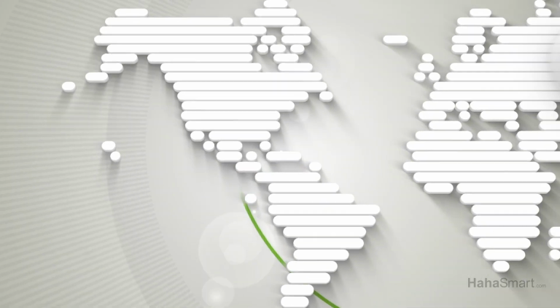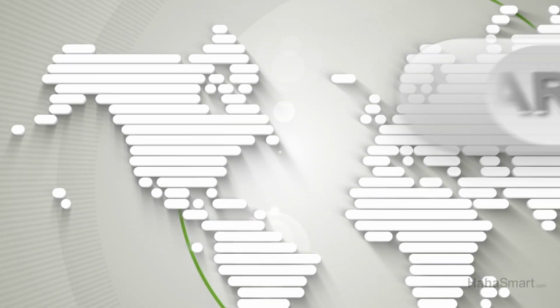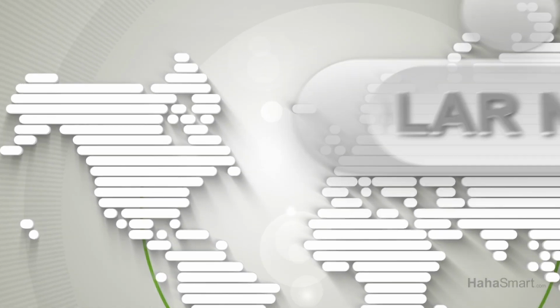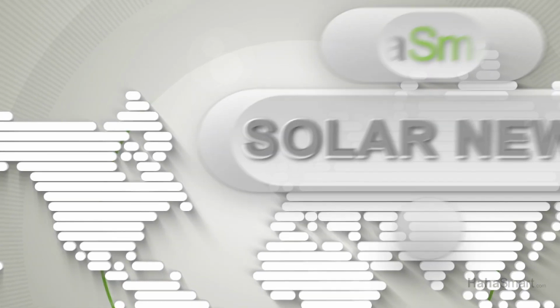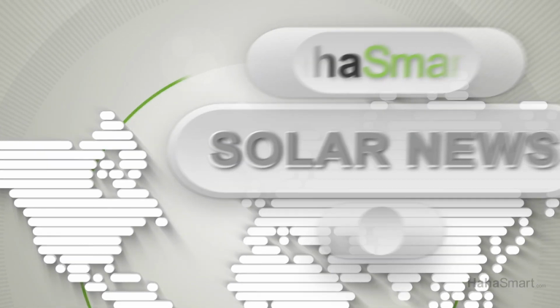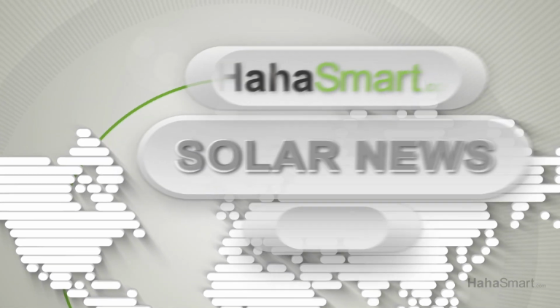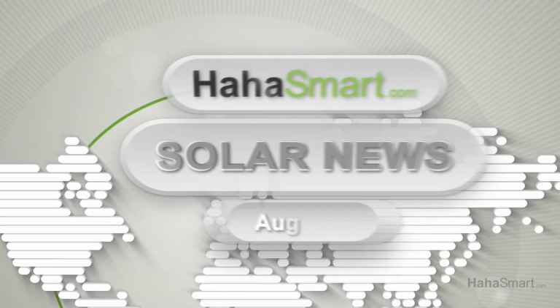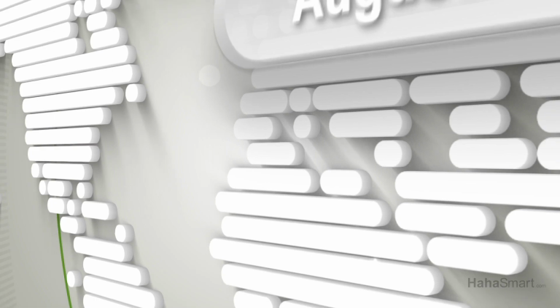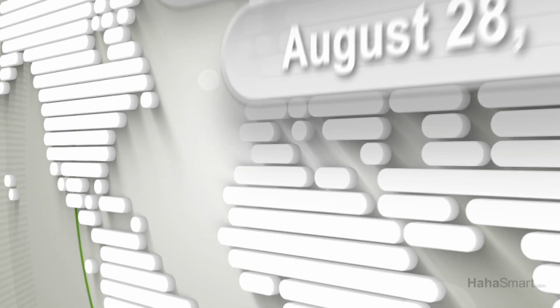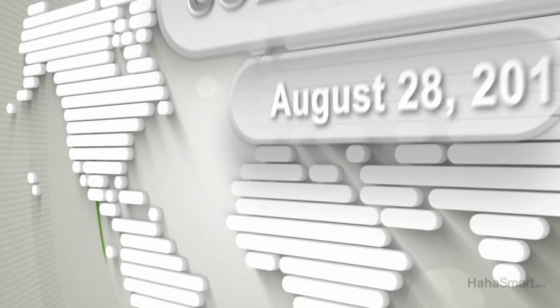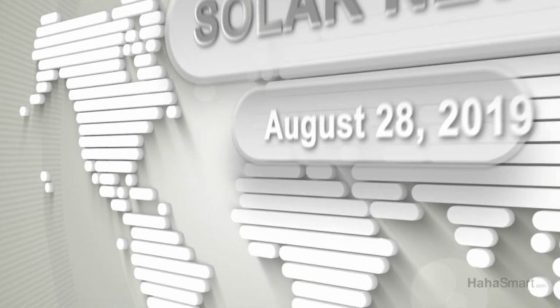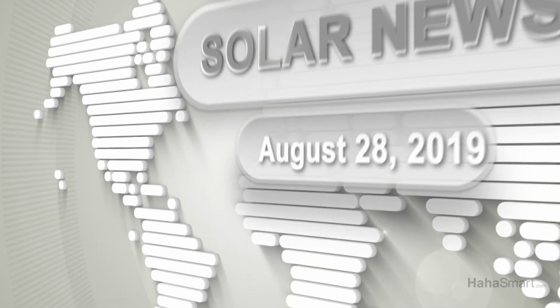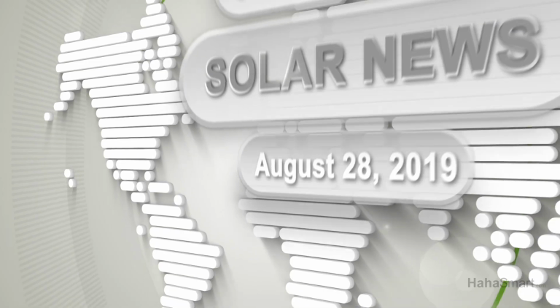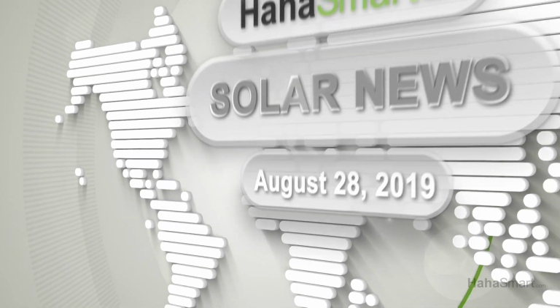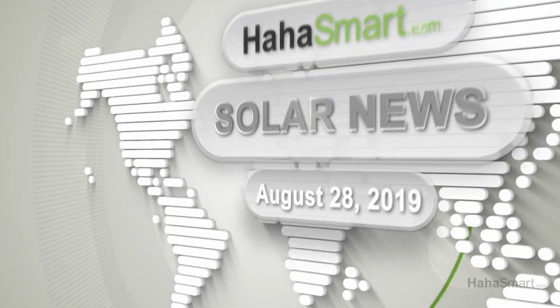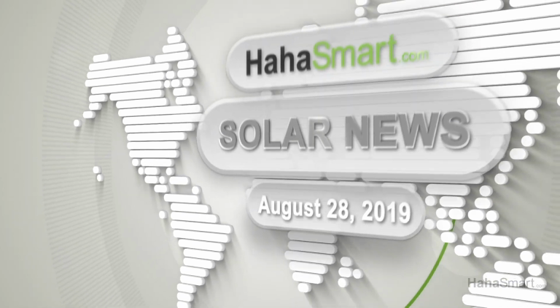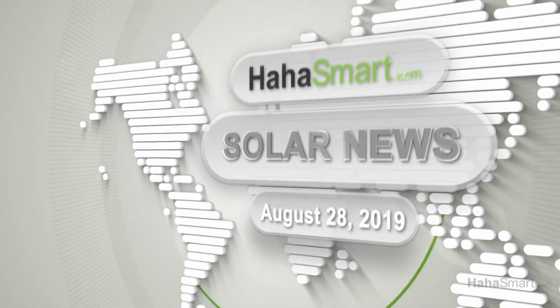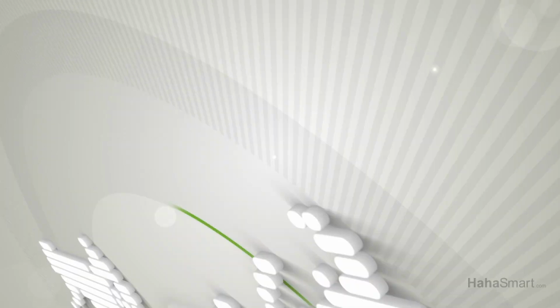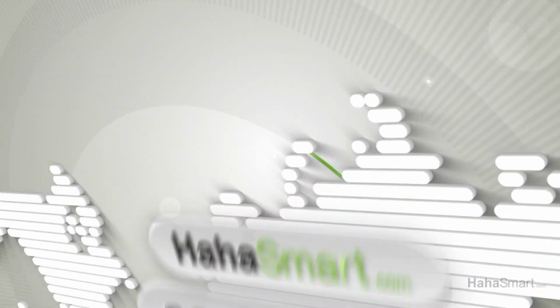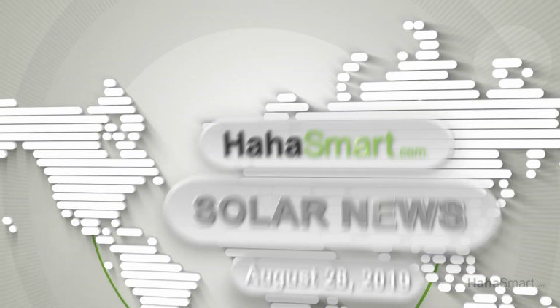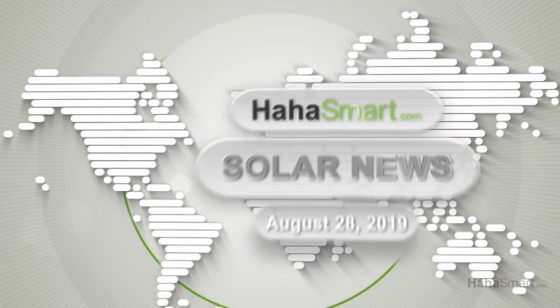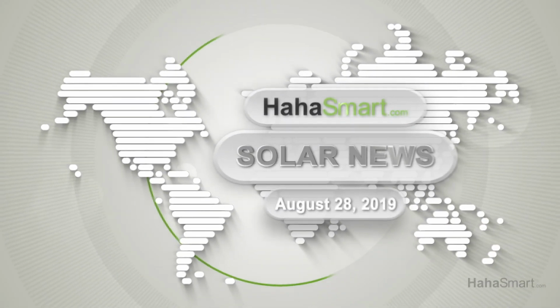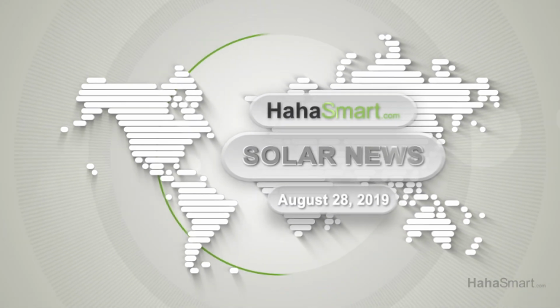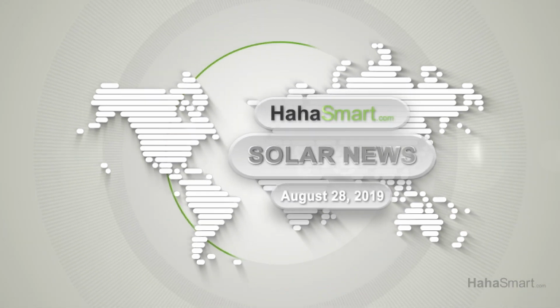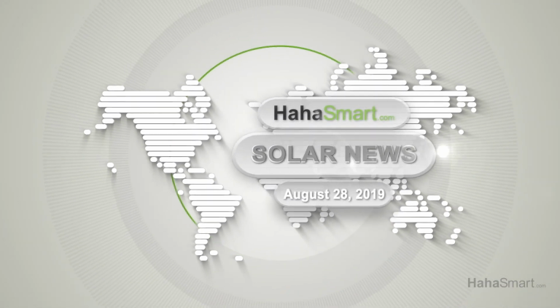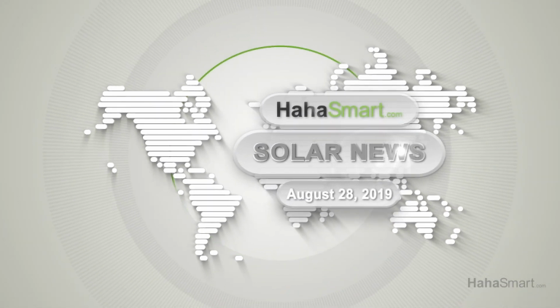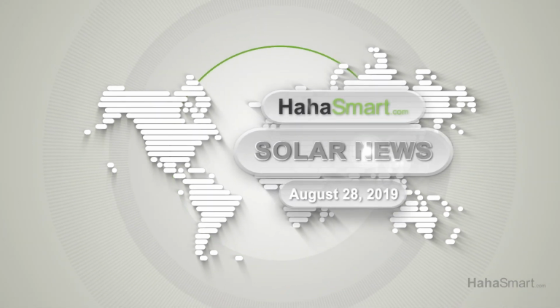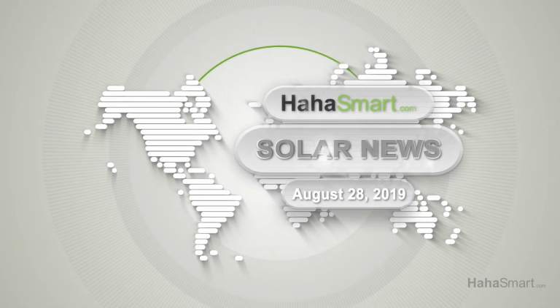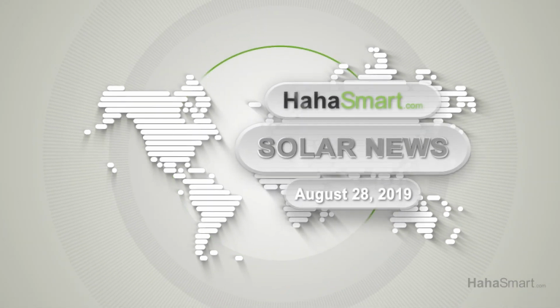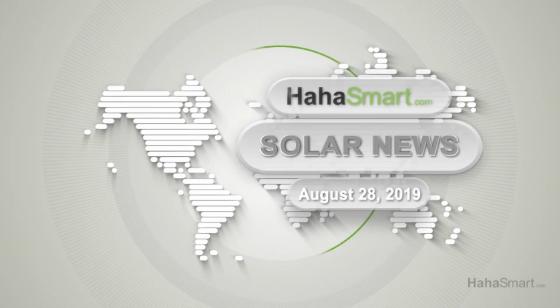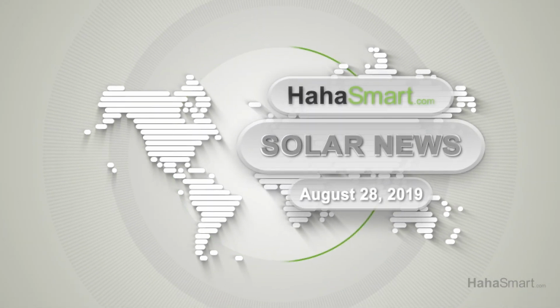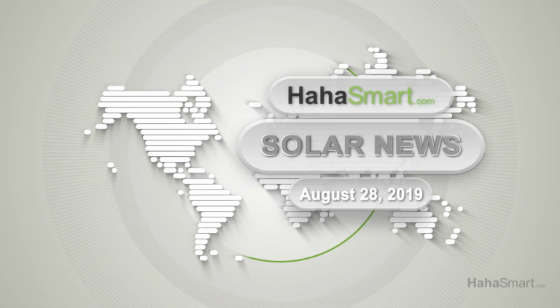Want to hear about comparable products the competition is offering? Head over to hahasmart.com and let us know.